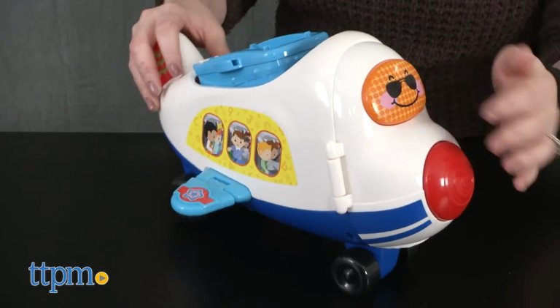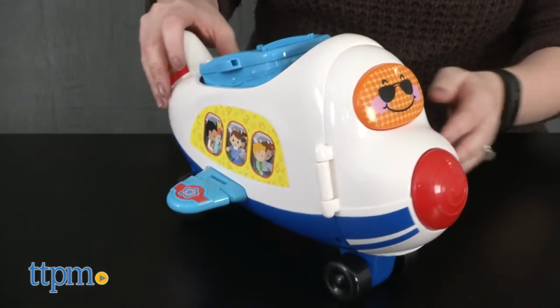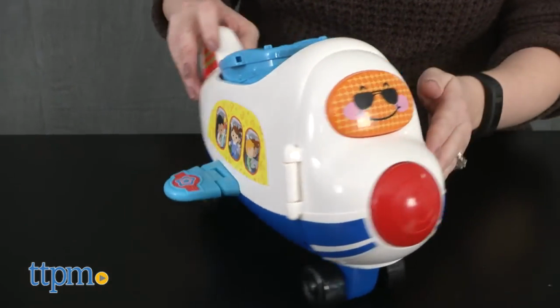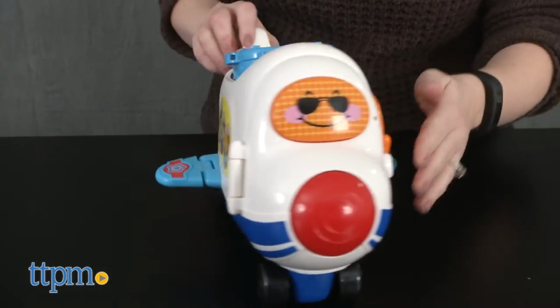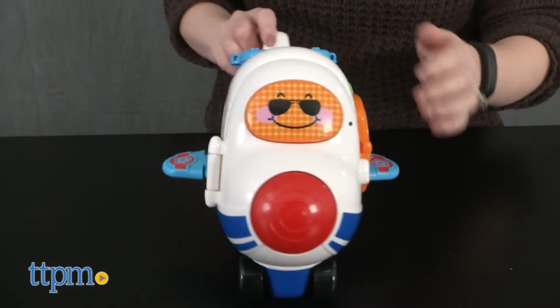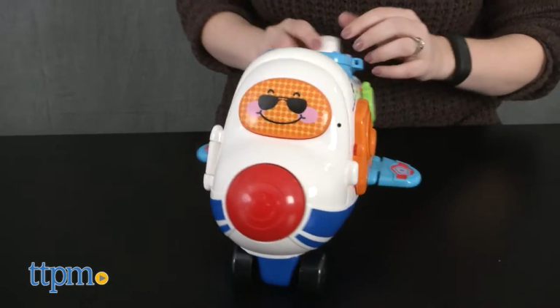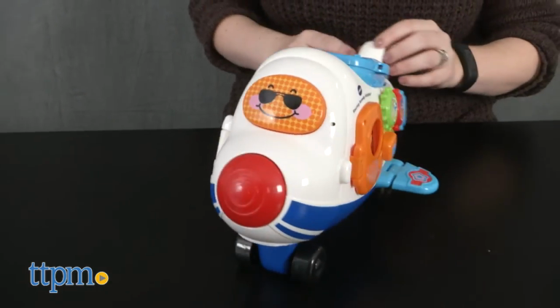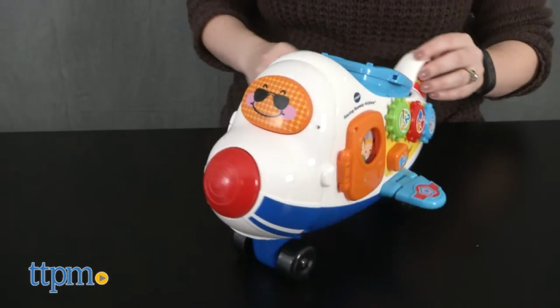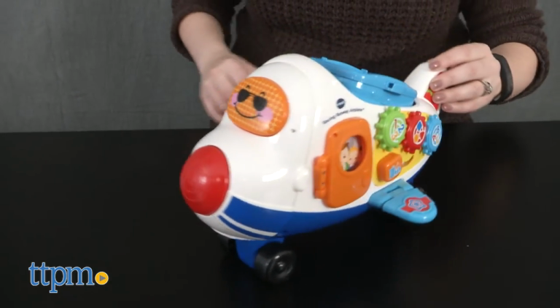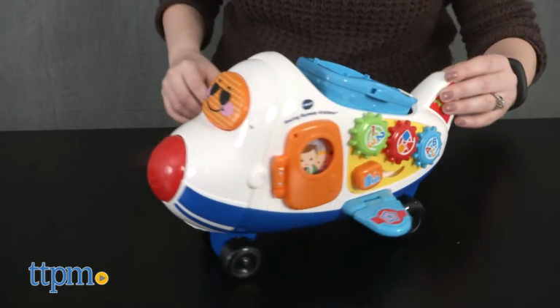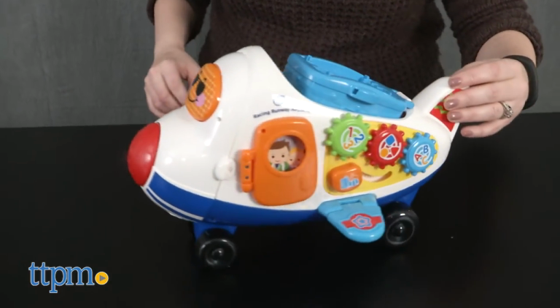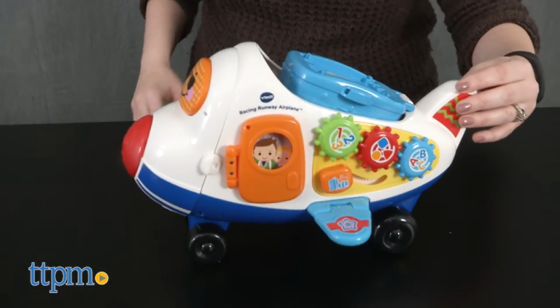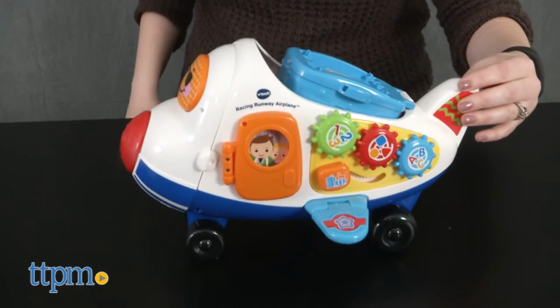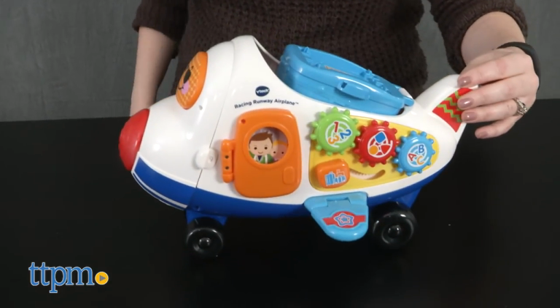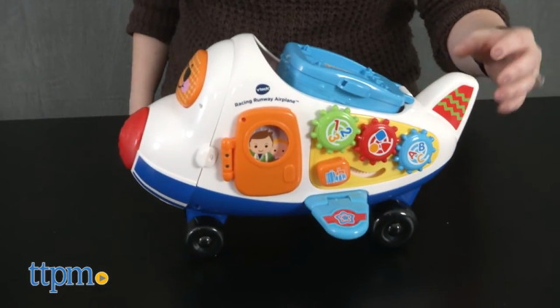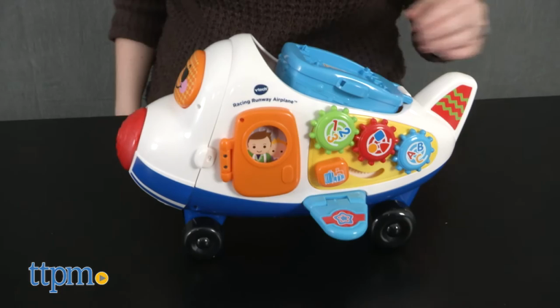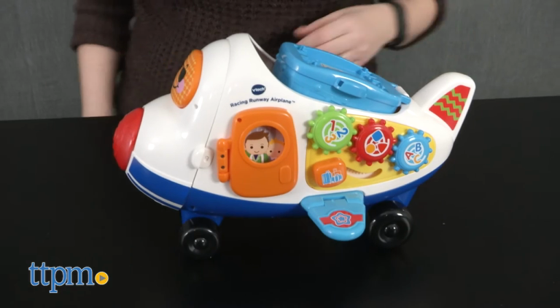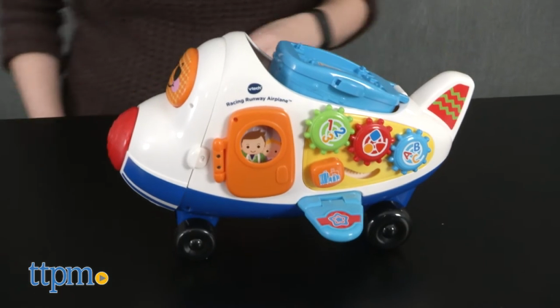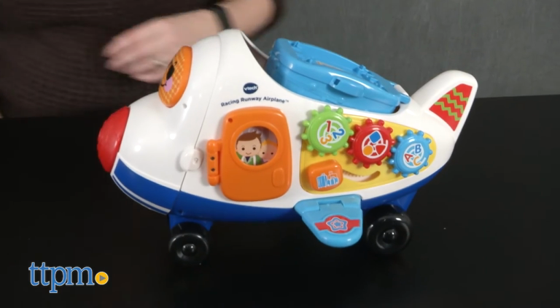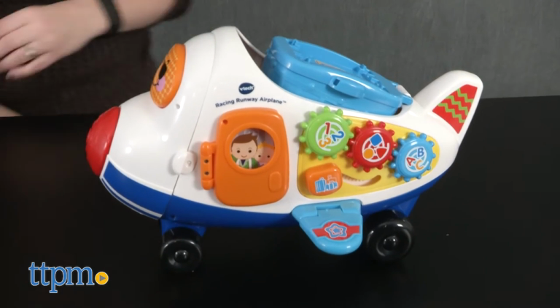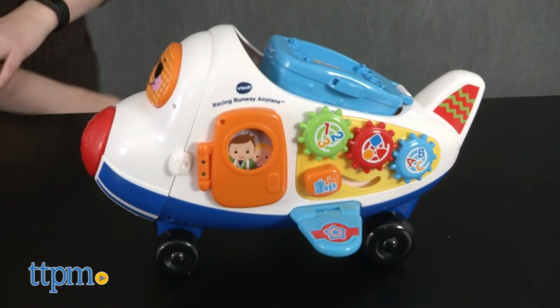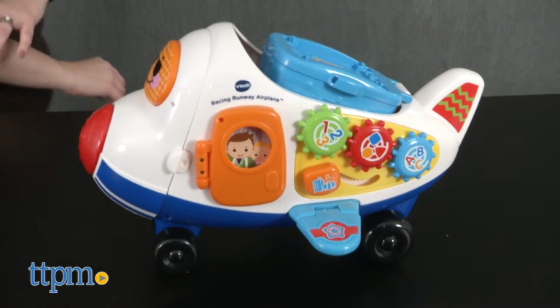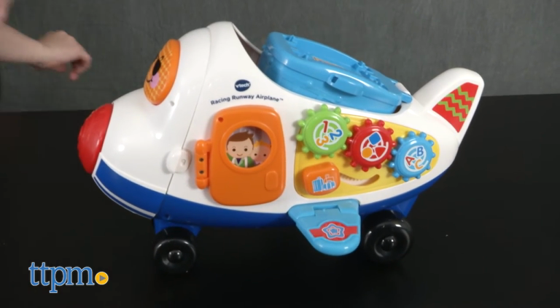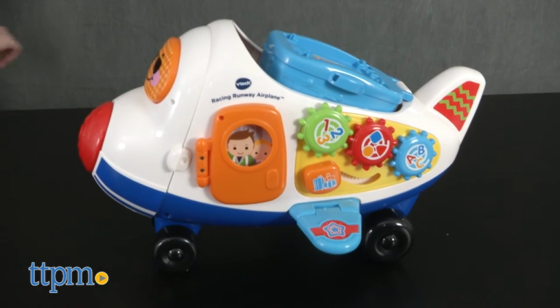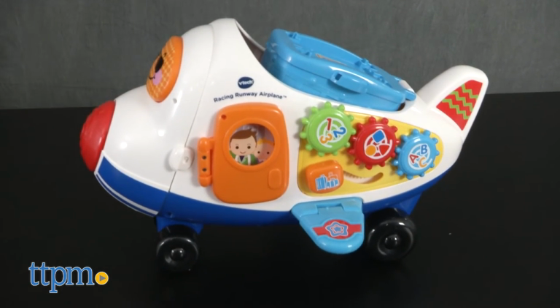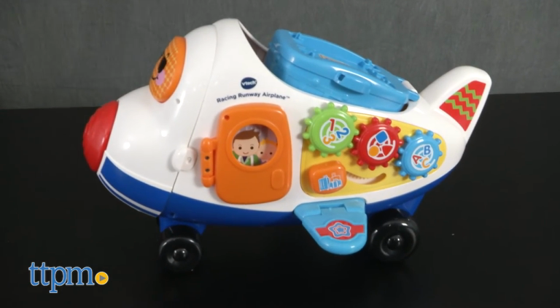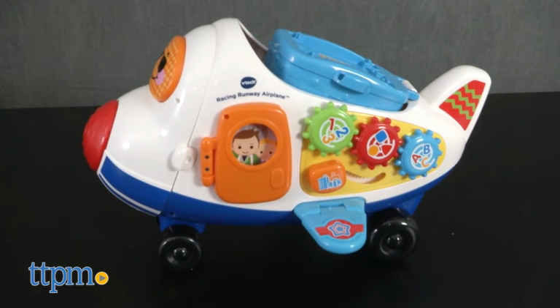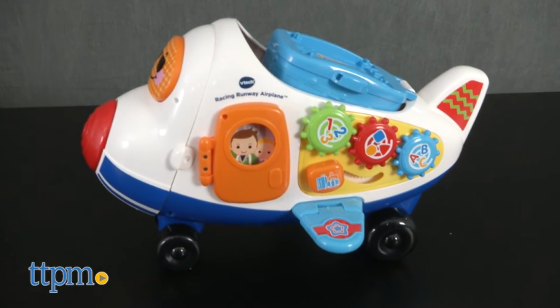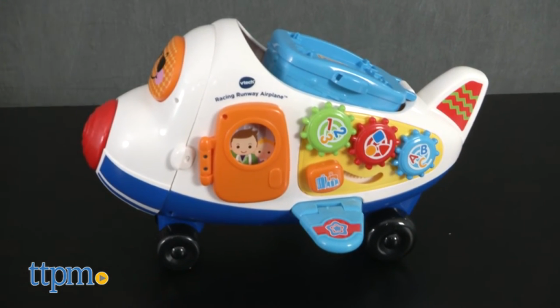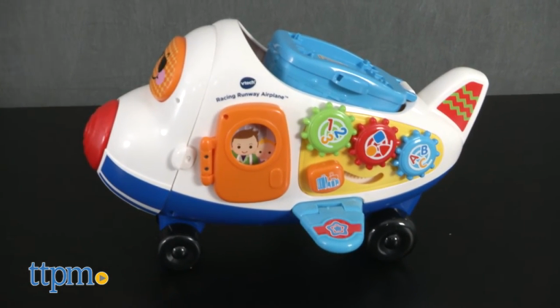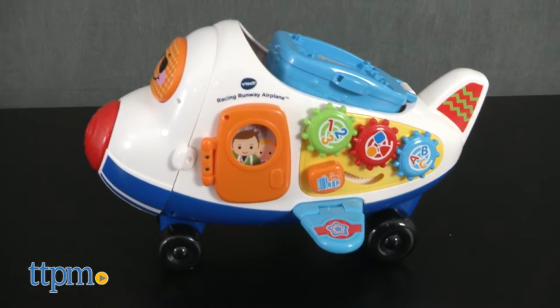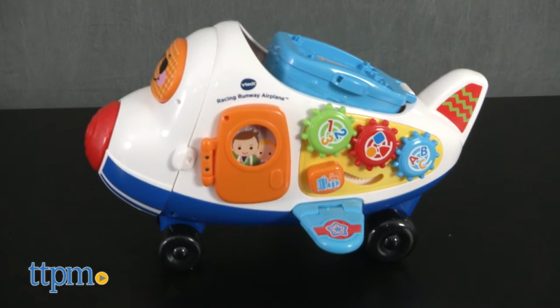Two AAA batteries are included for the in-store TryMe features, so we recommend replacing them before you play for best results.